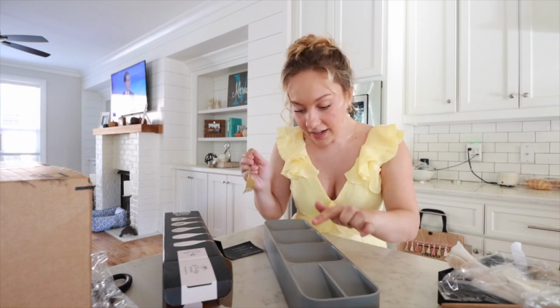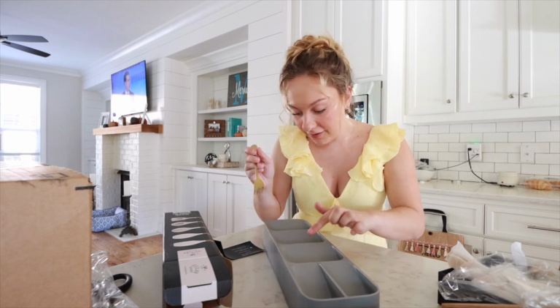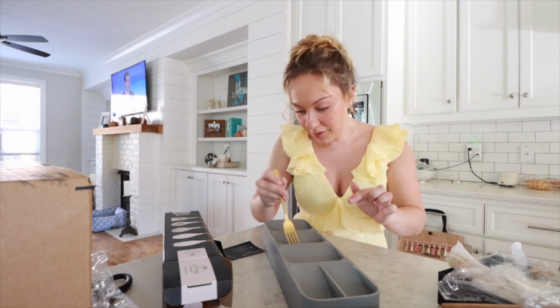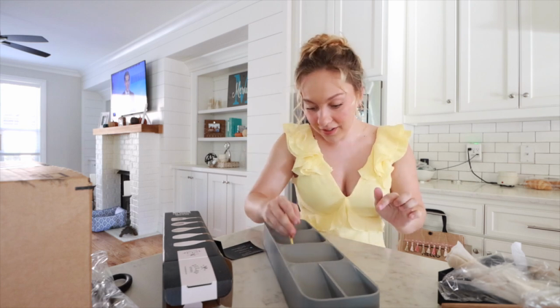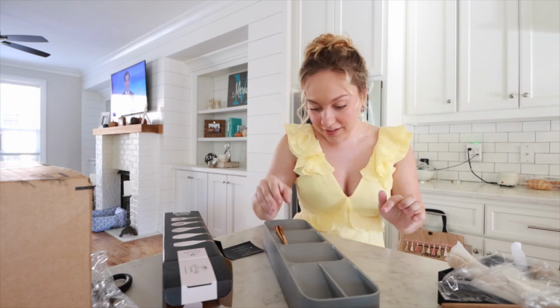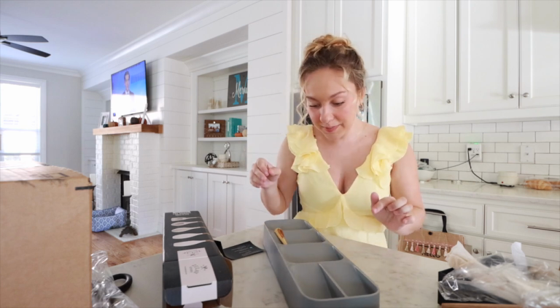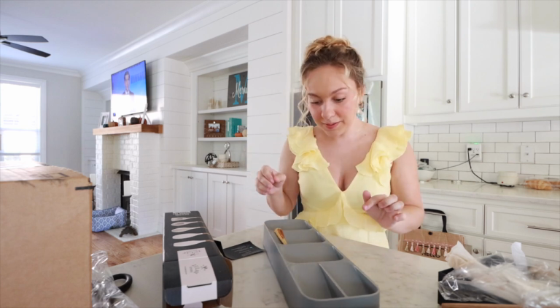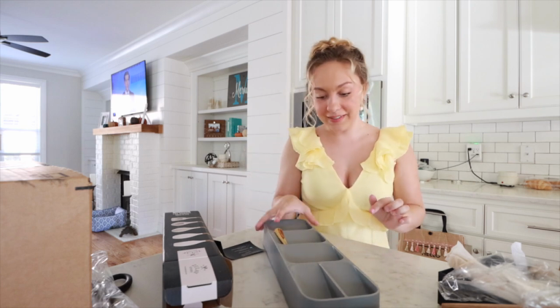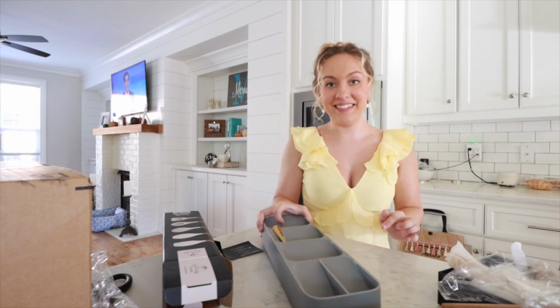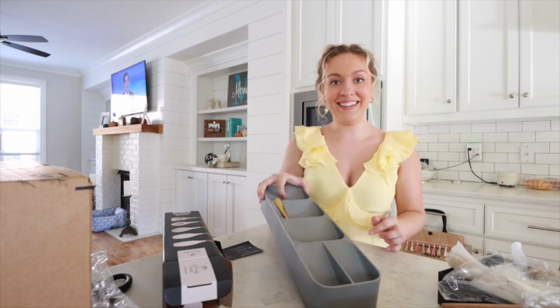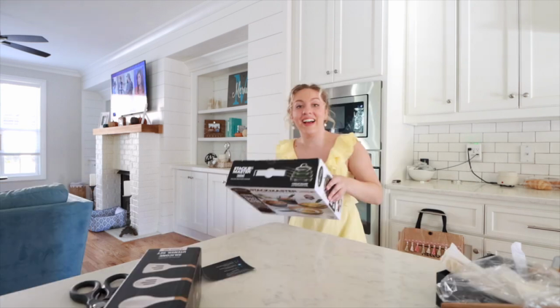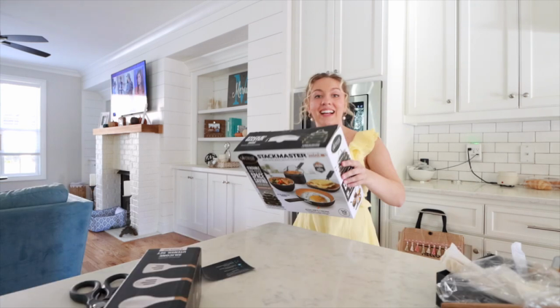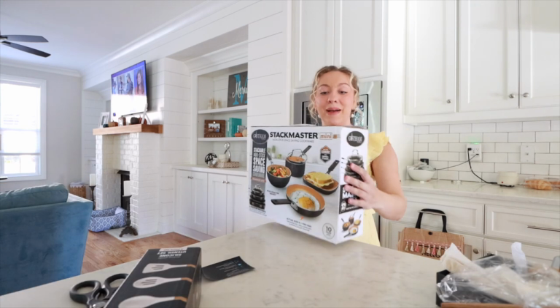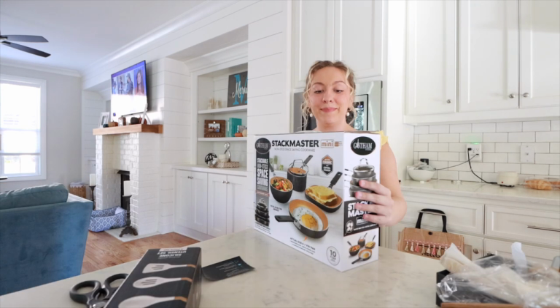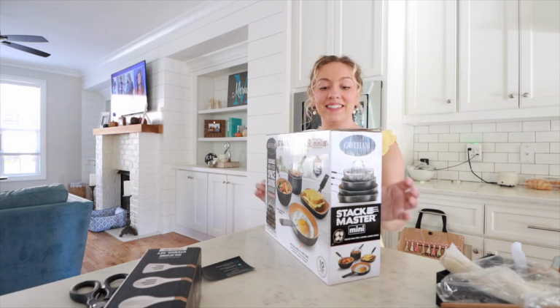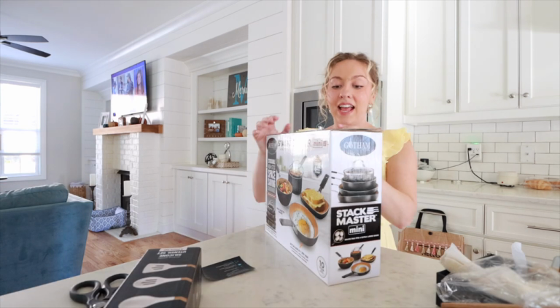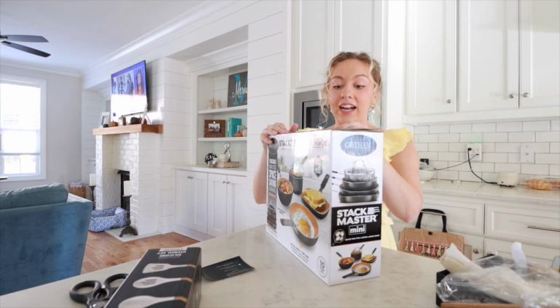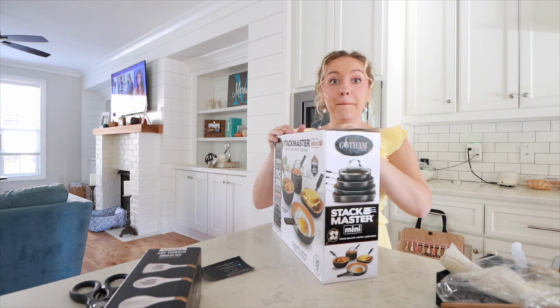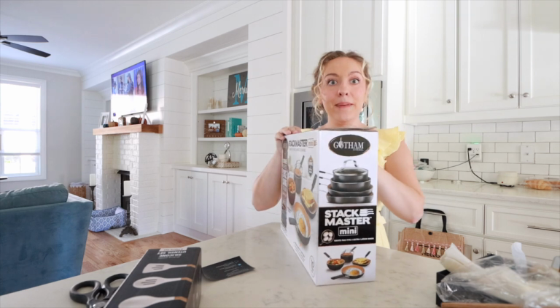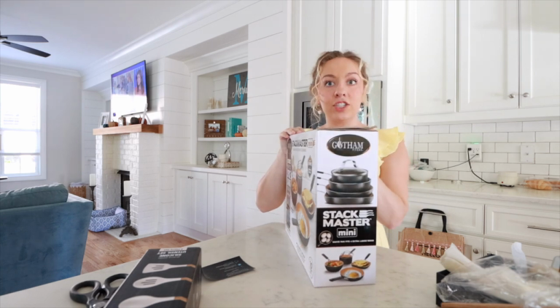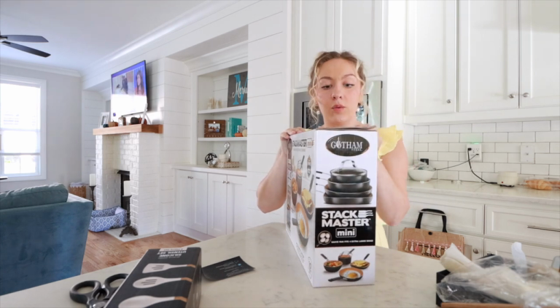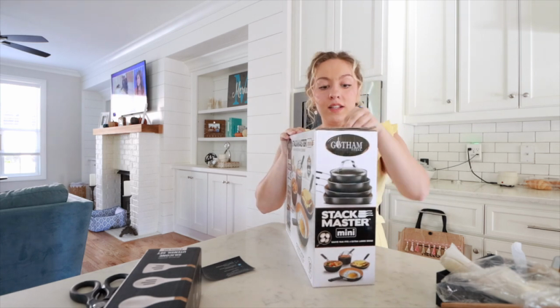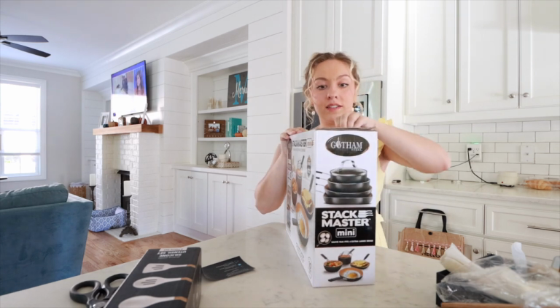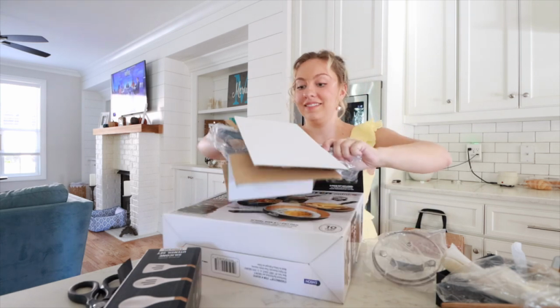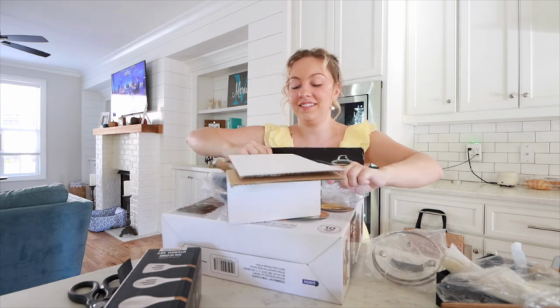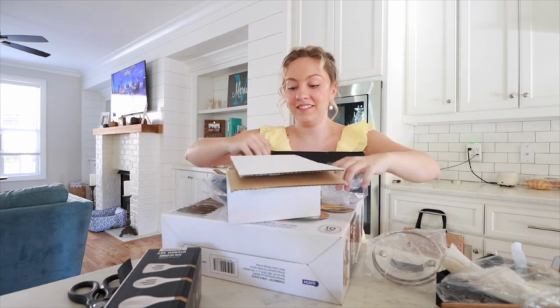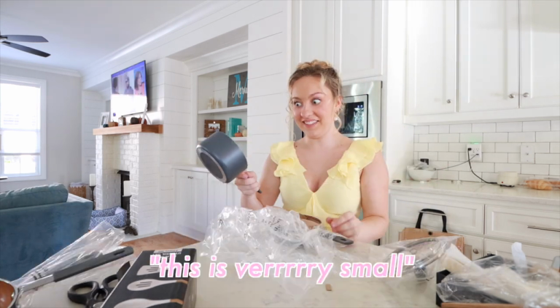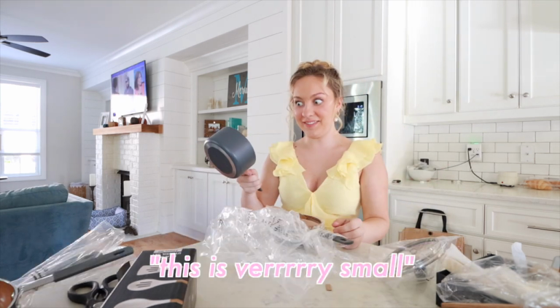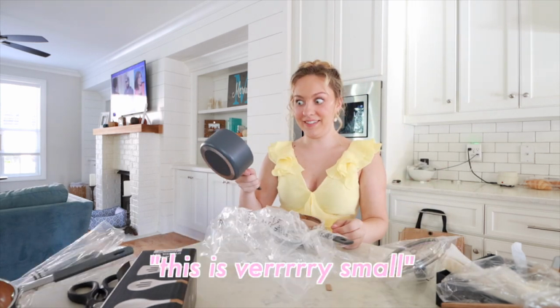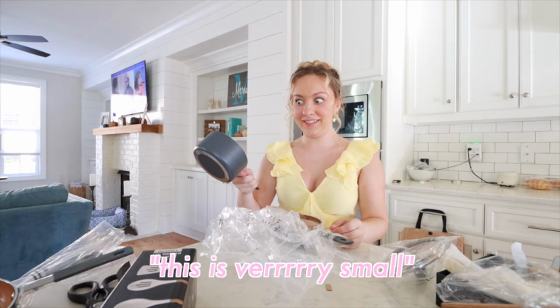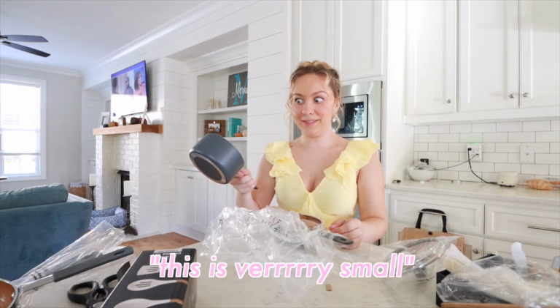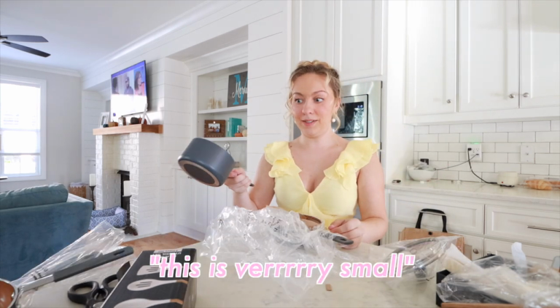I got some pots and pans — I got miniature ones. This is very small!